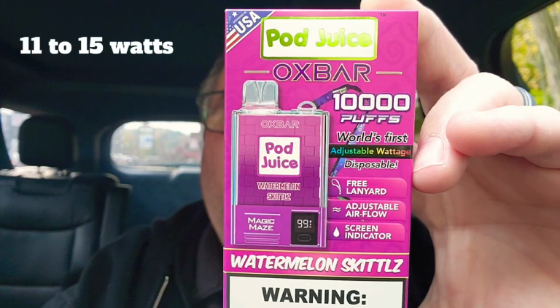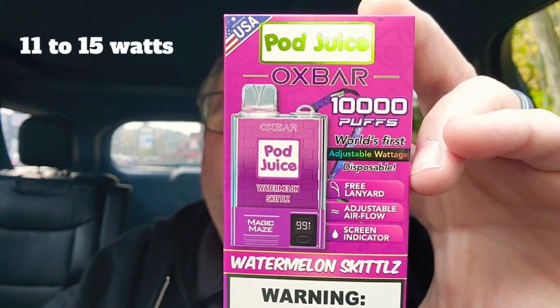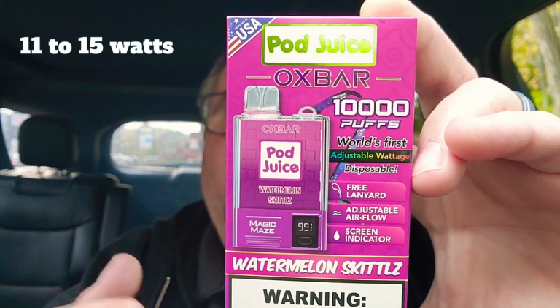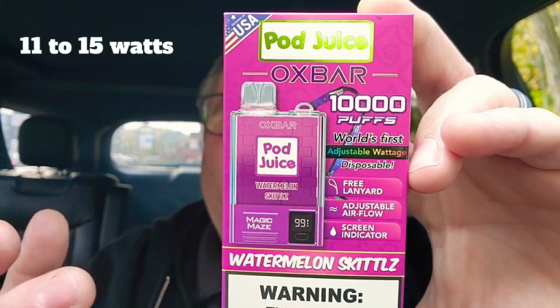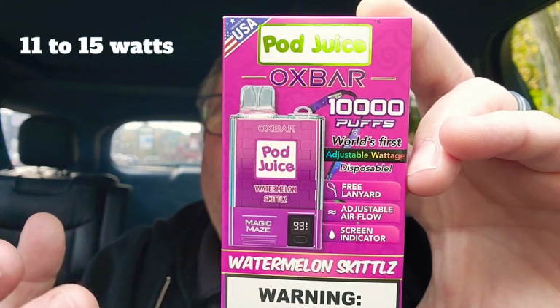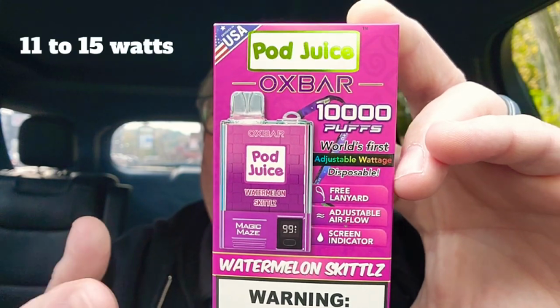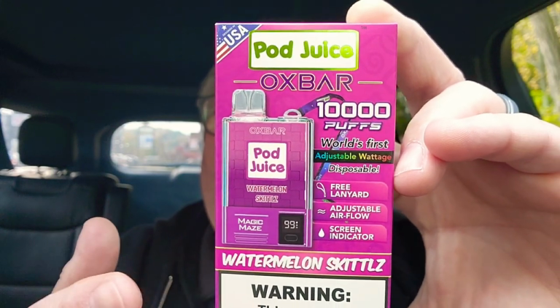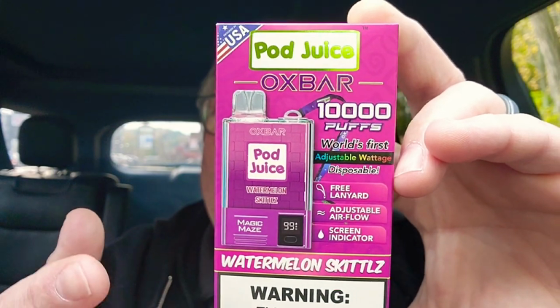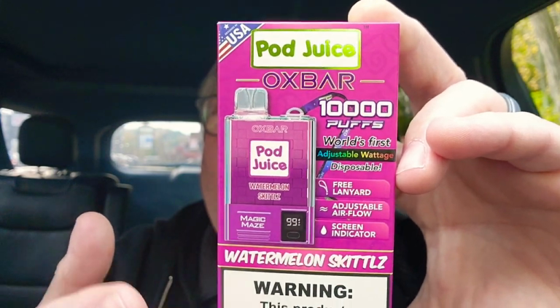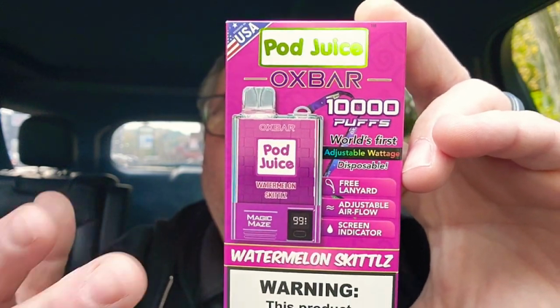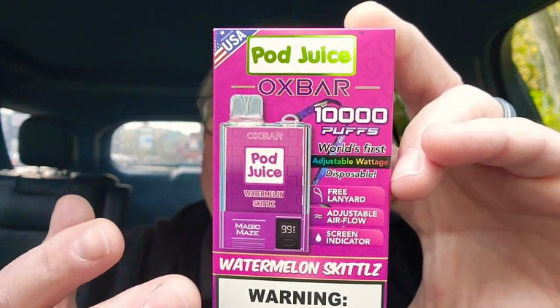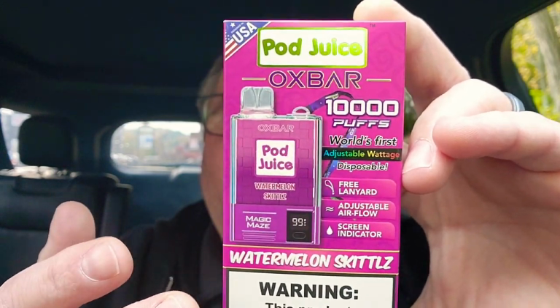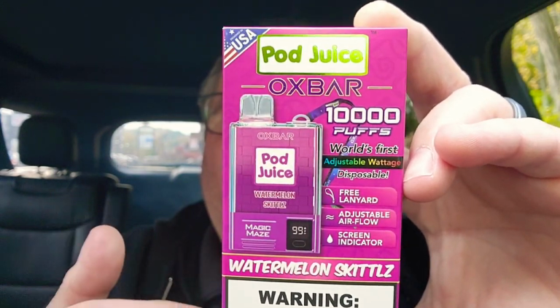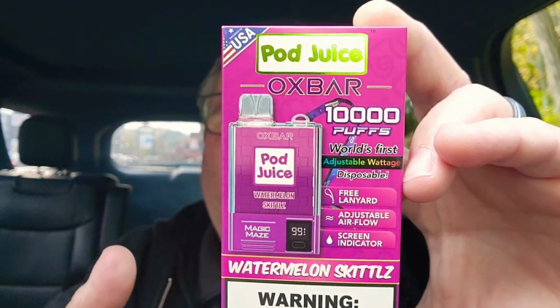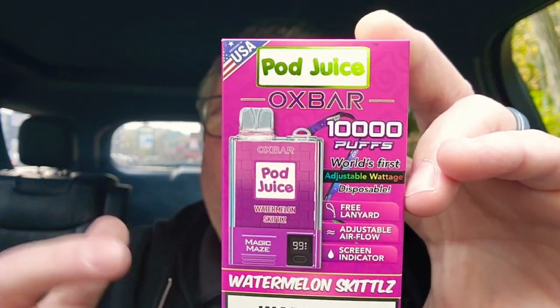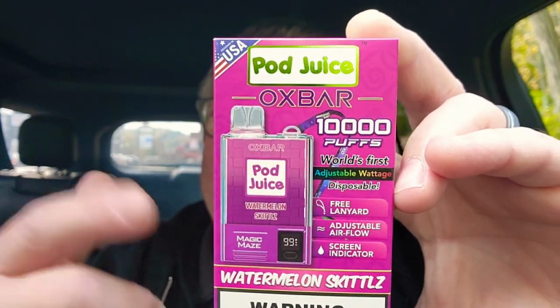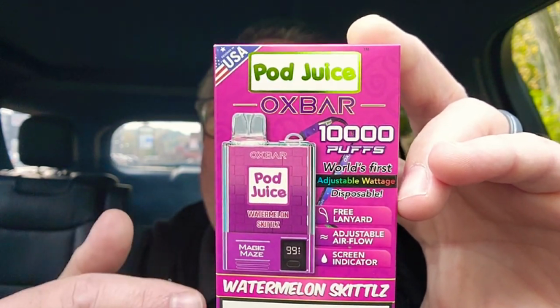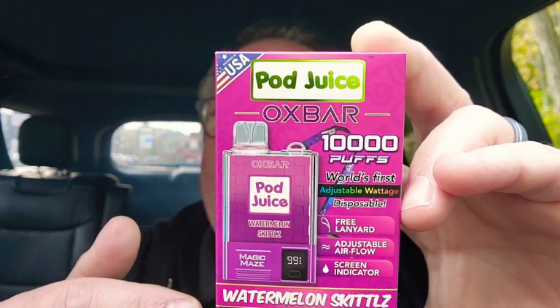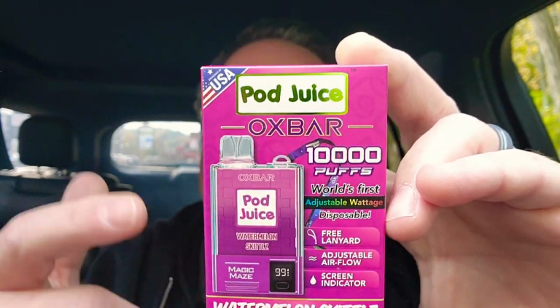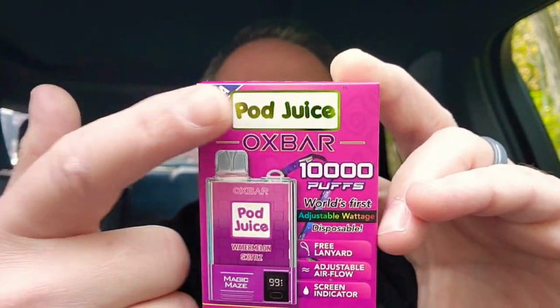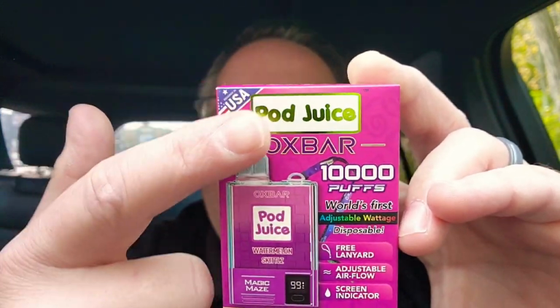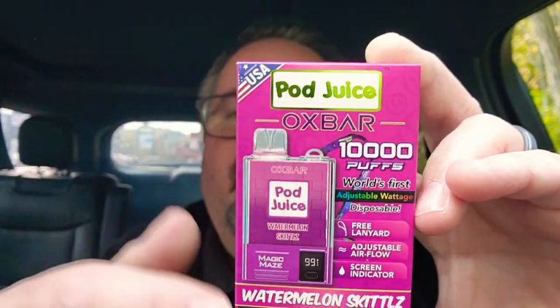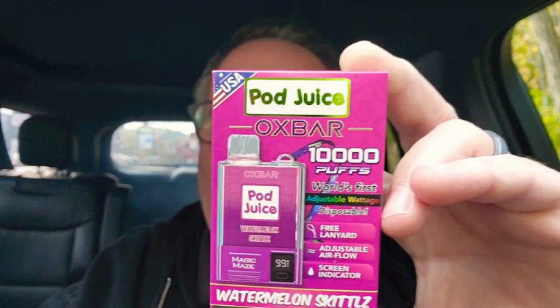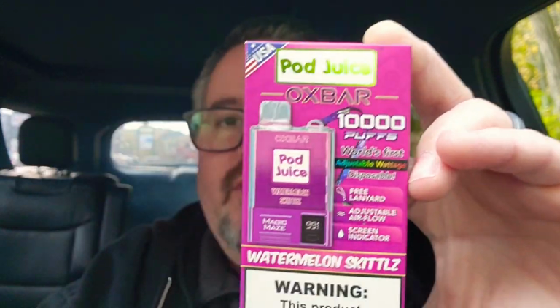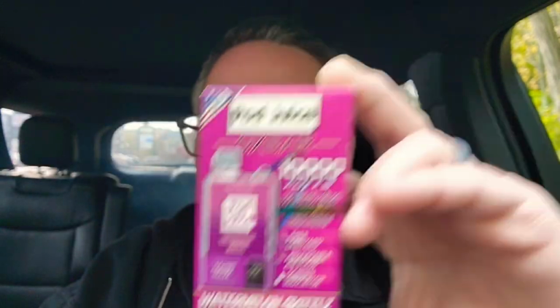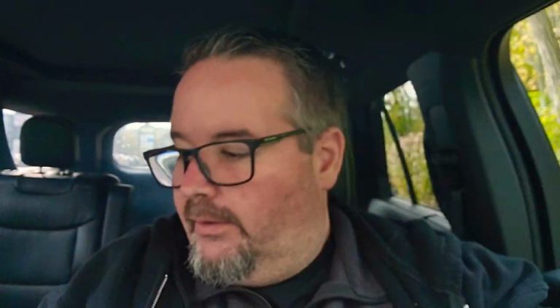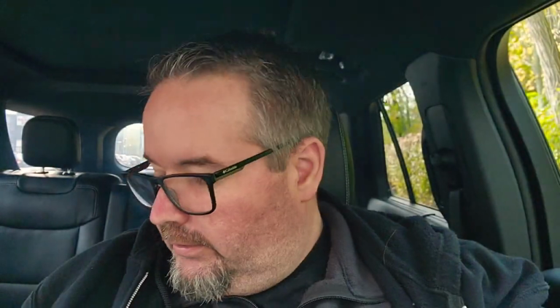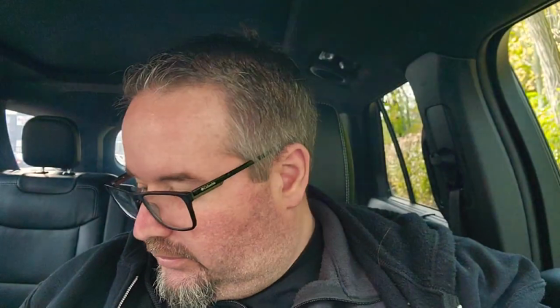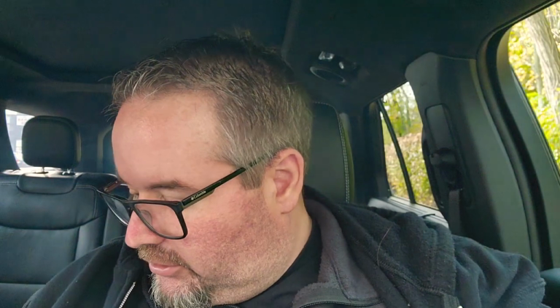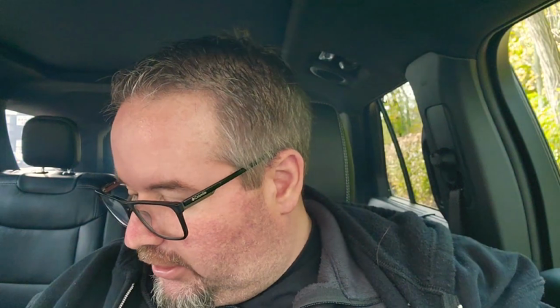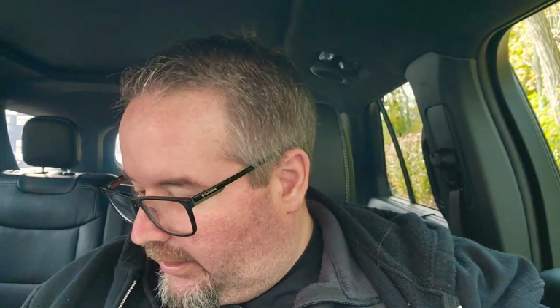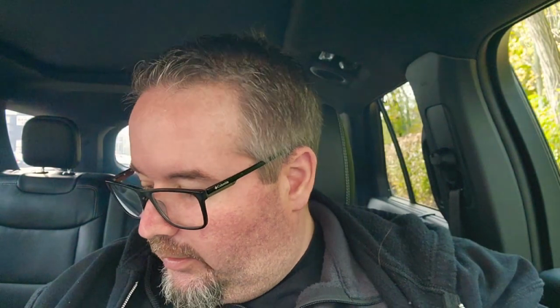It's got a battery and juice indicator. It comes with a lanyard holder. So let's check it out.